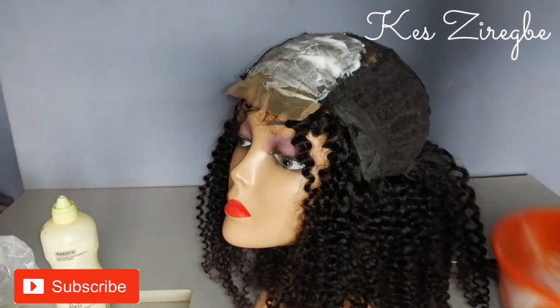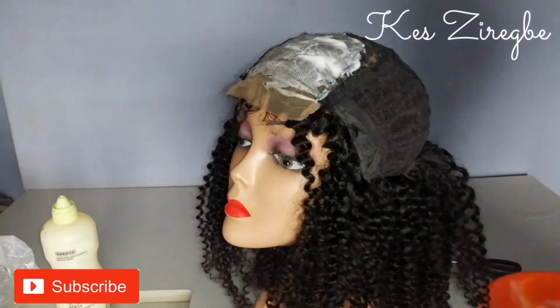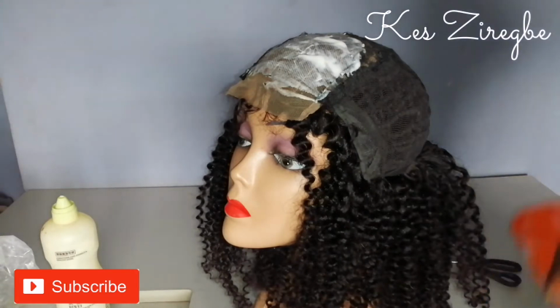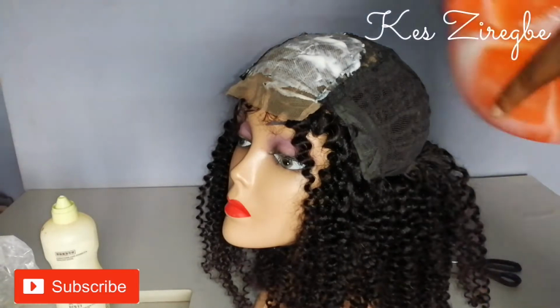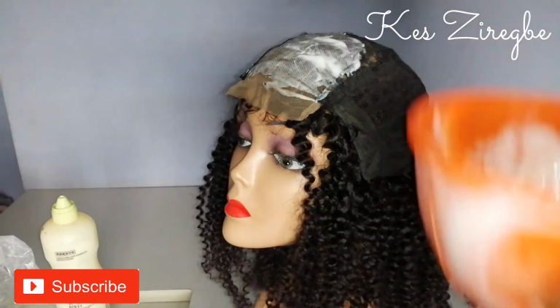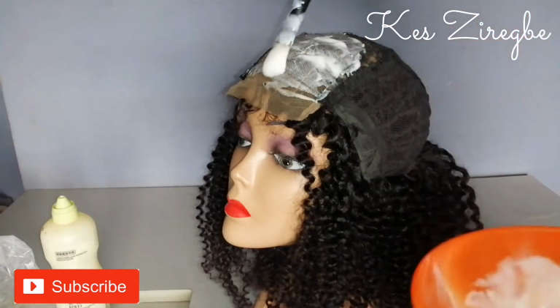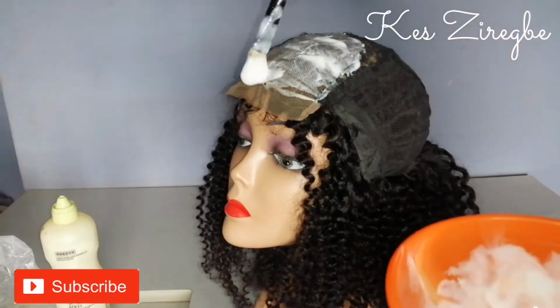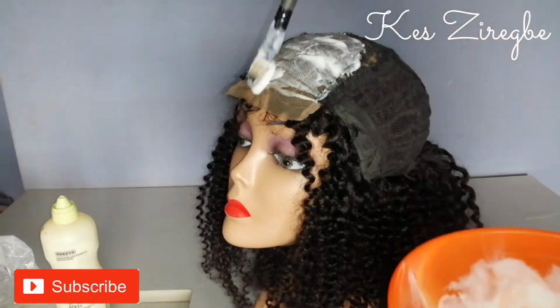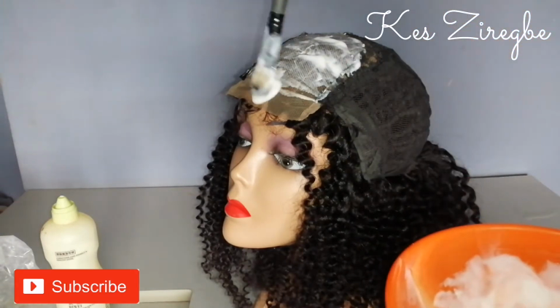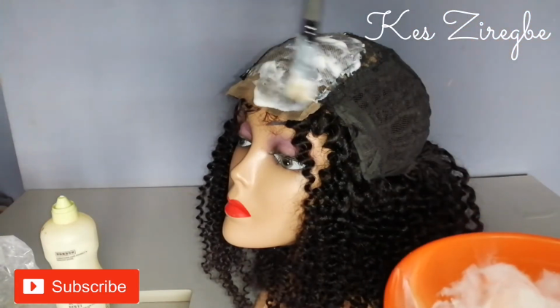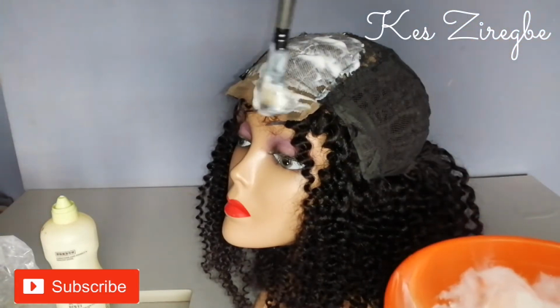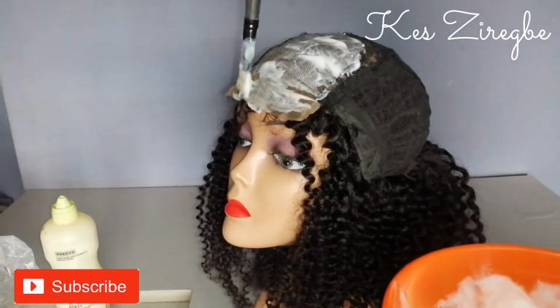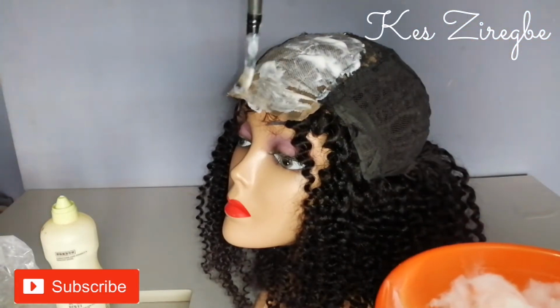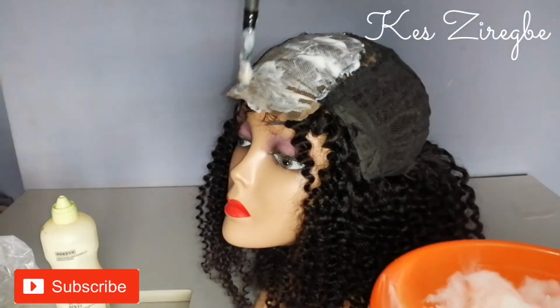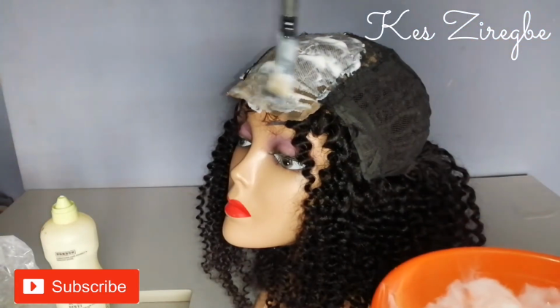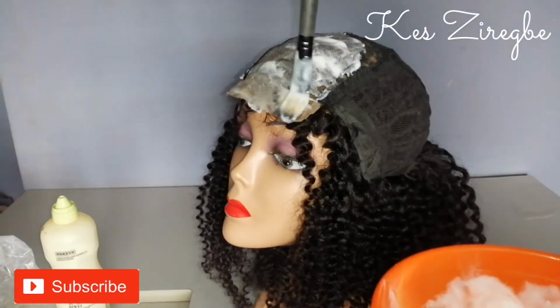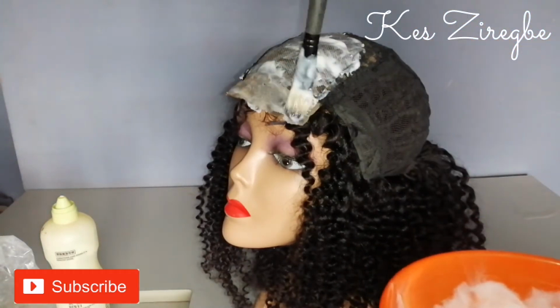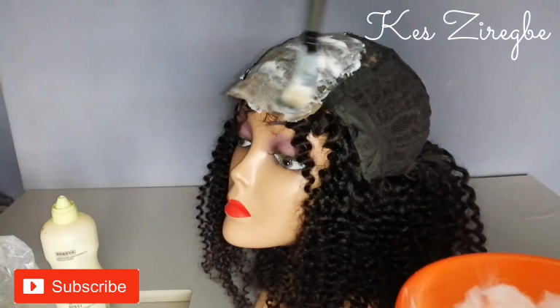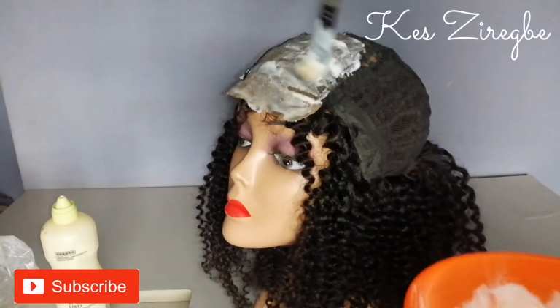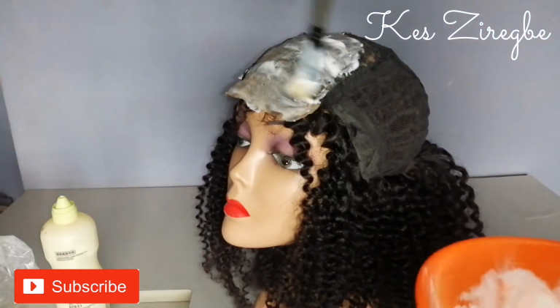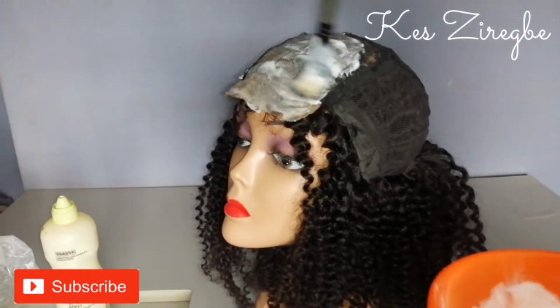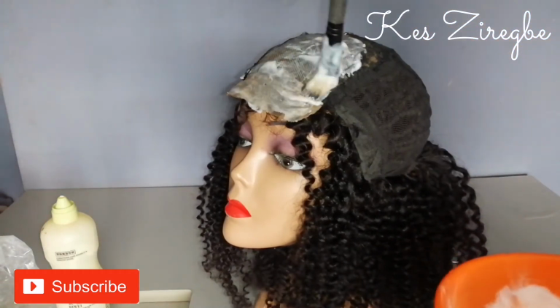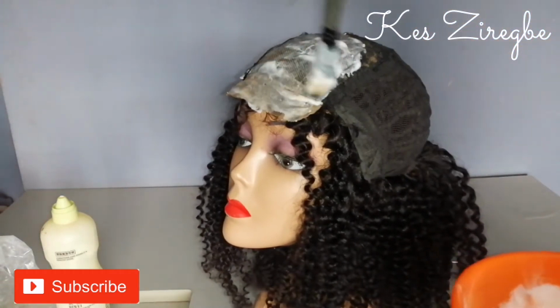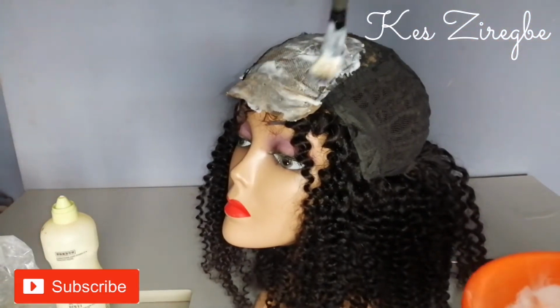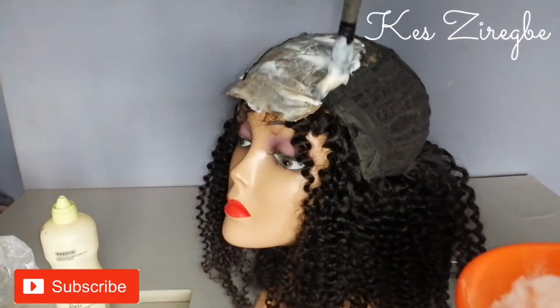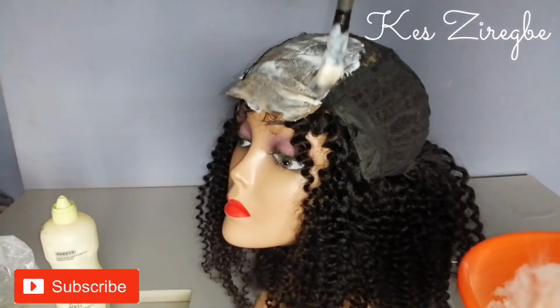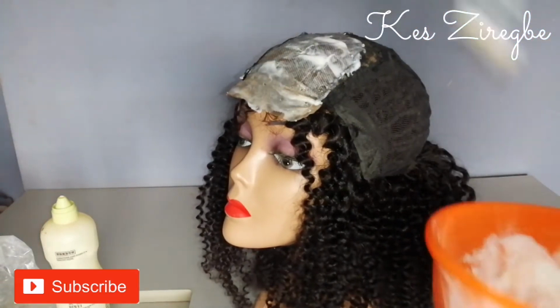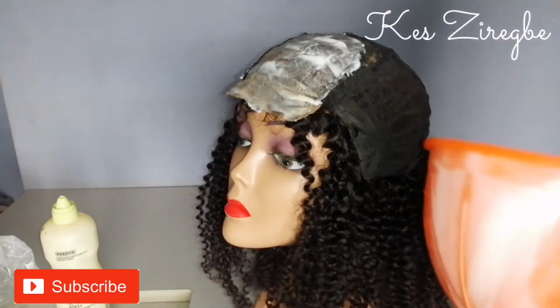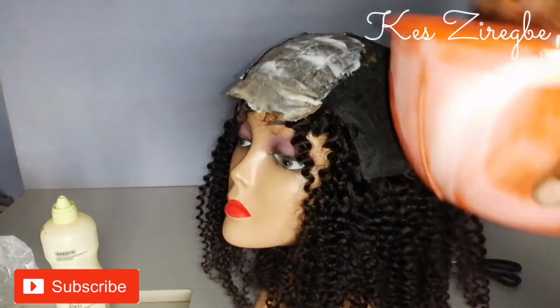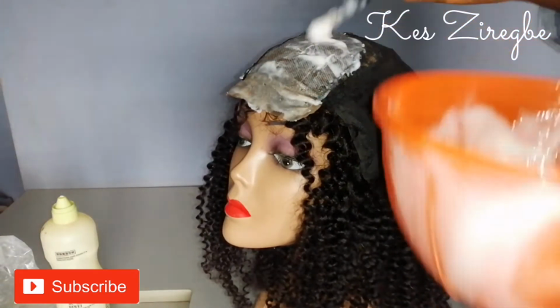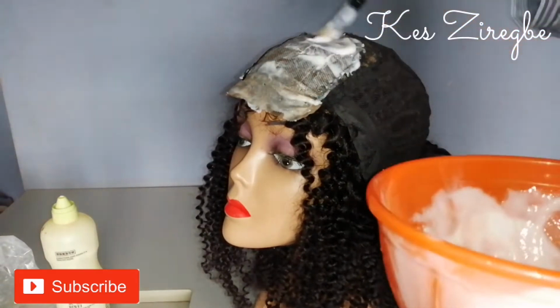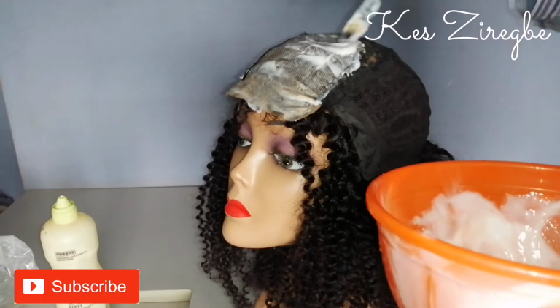You want to make sure you apply this everywhere, all the way down to the part of the lace without the hair.